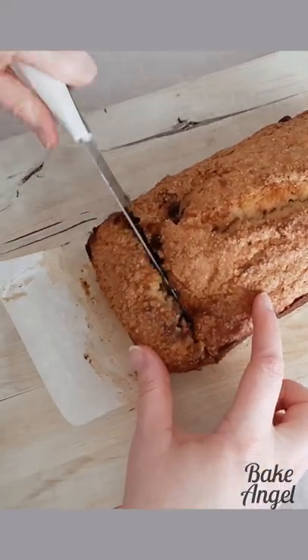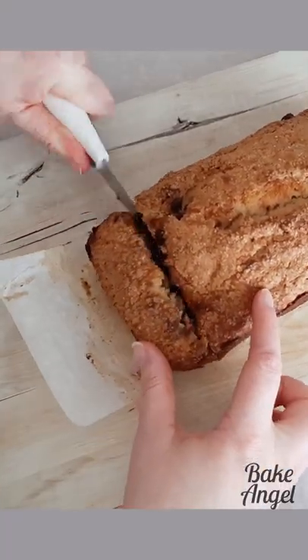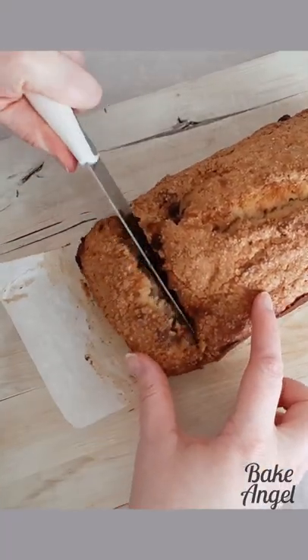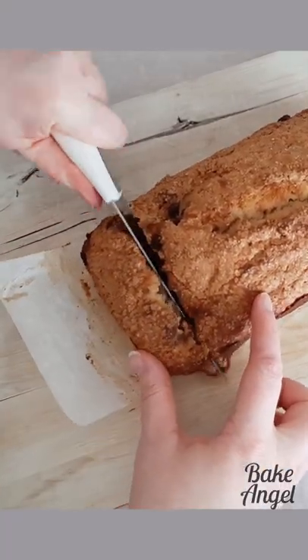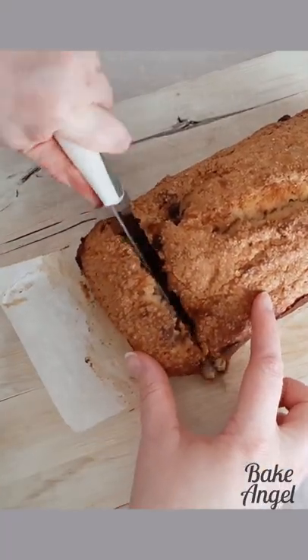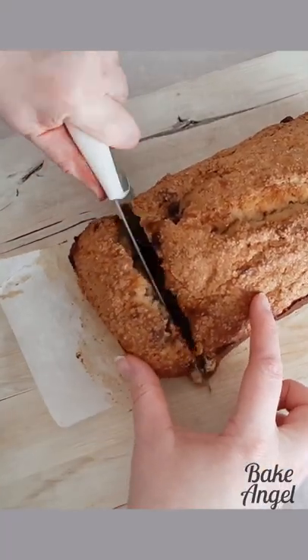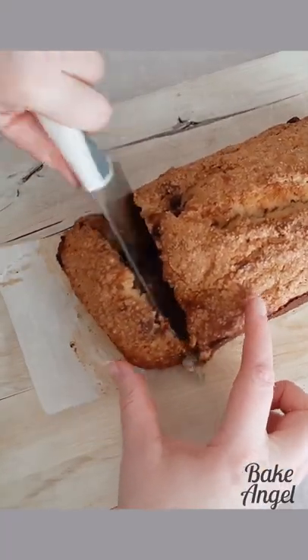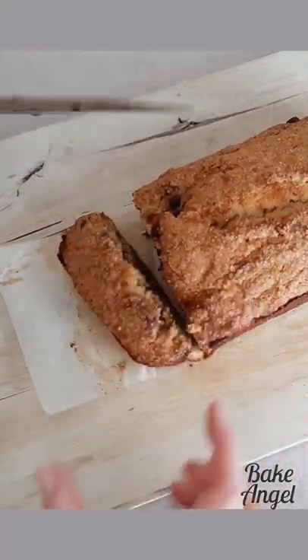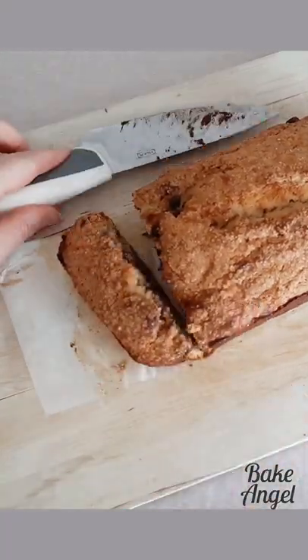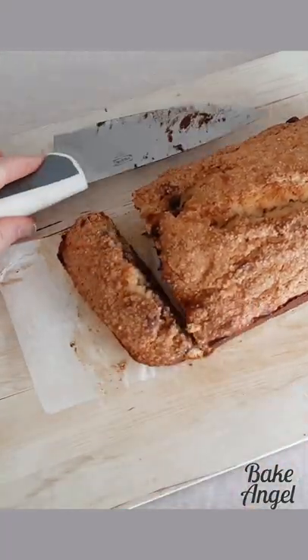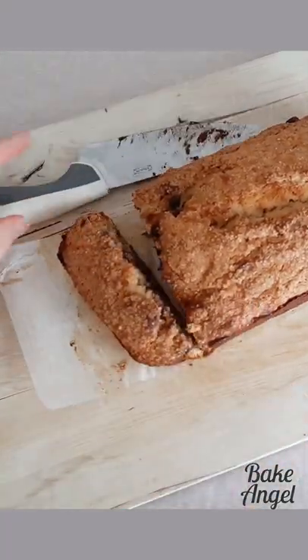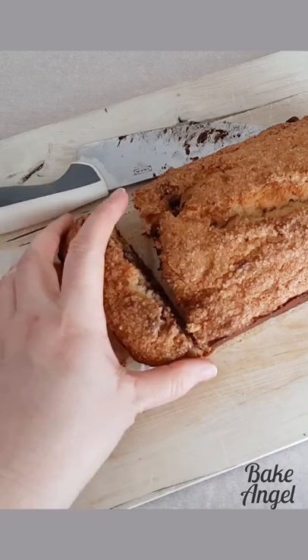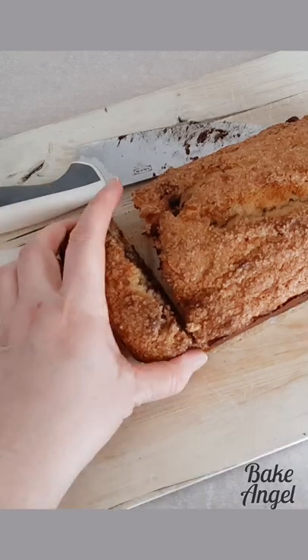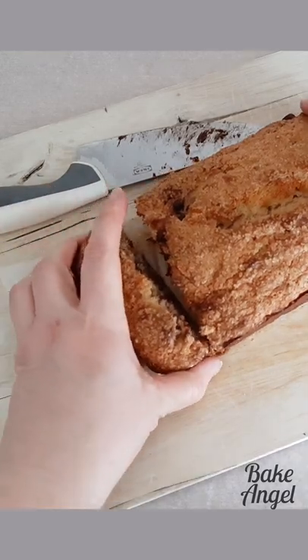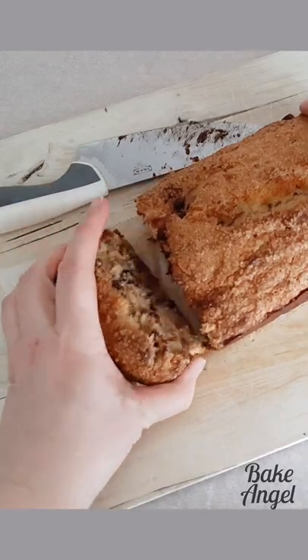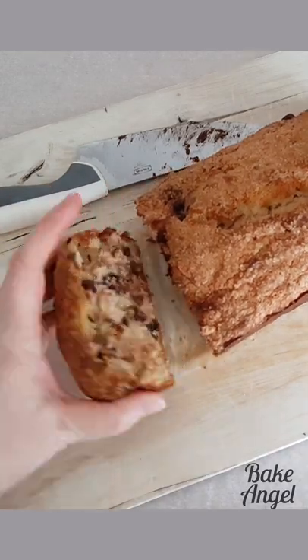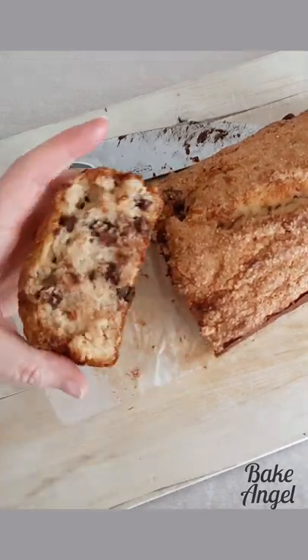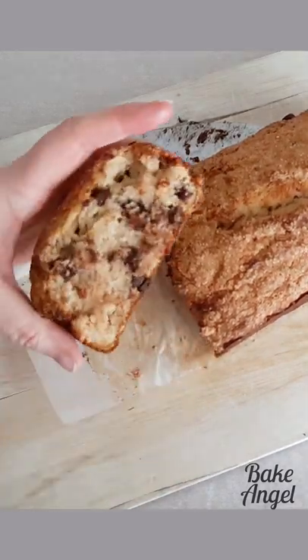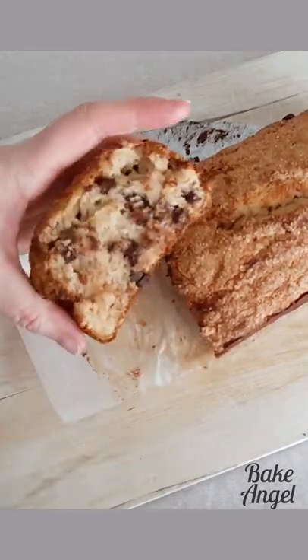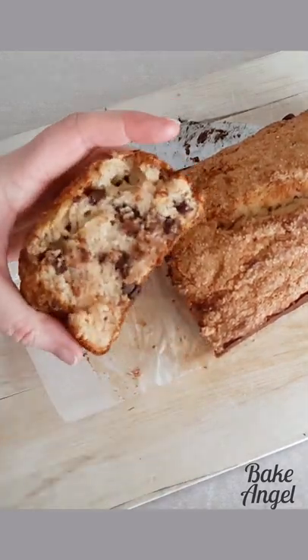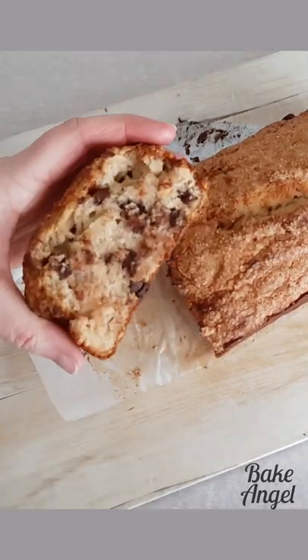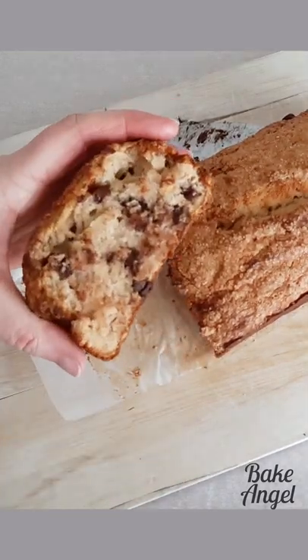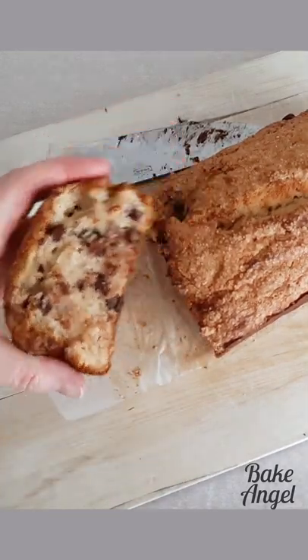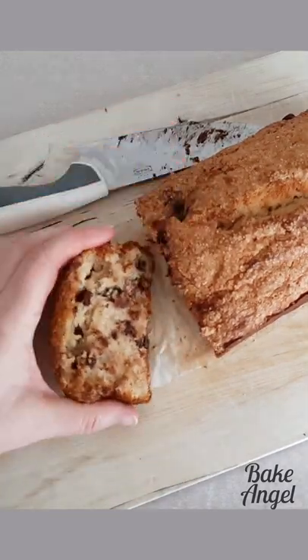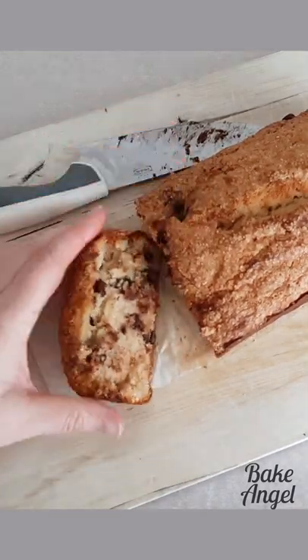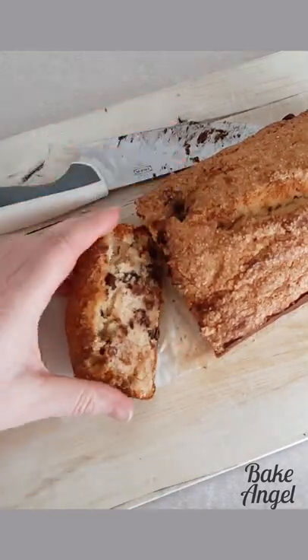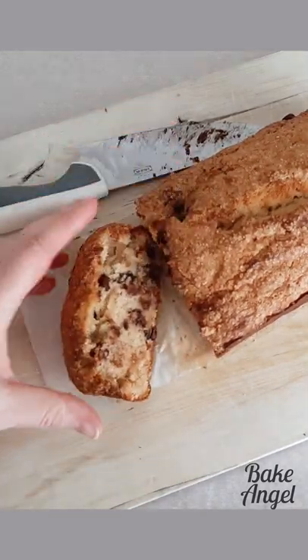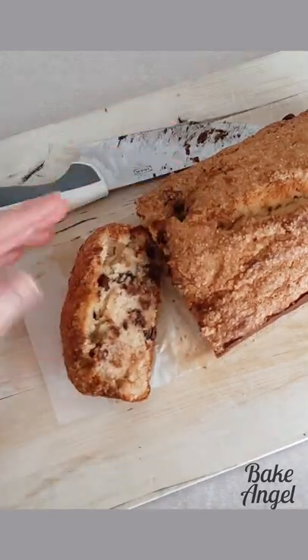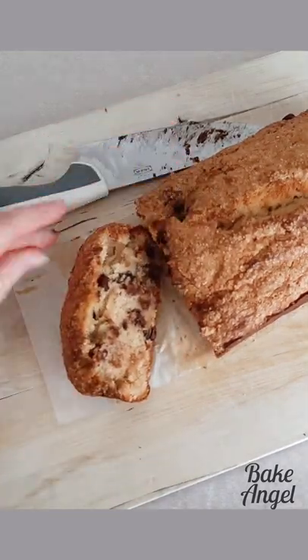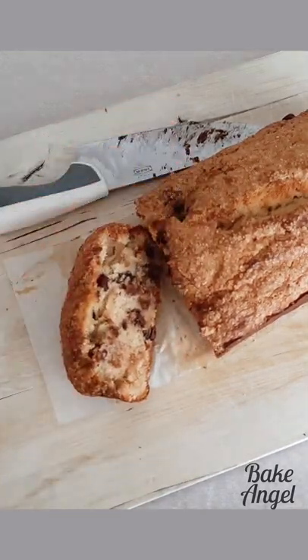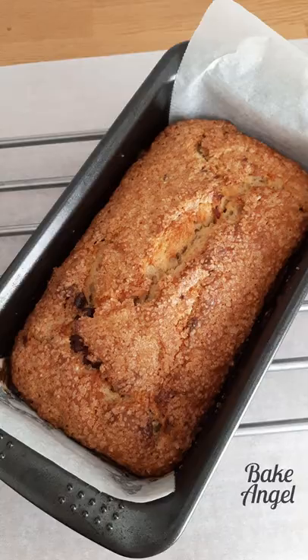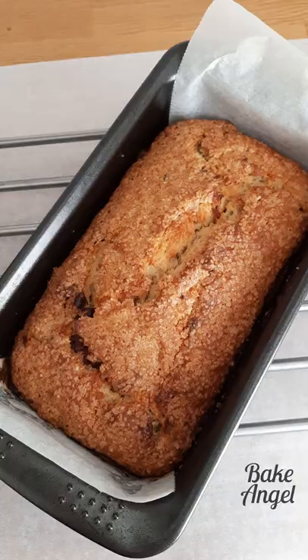And that's my easy vegan banana bread. Make sure you check out the recipe on bakeangel.com. Thanks for watching!